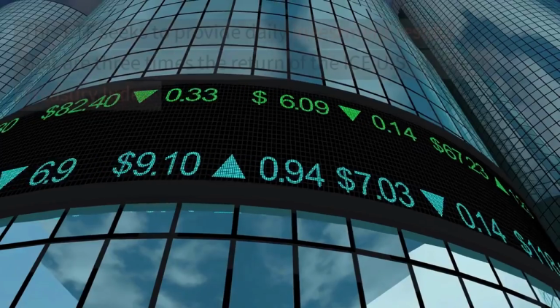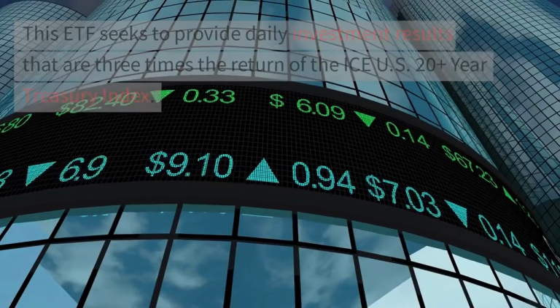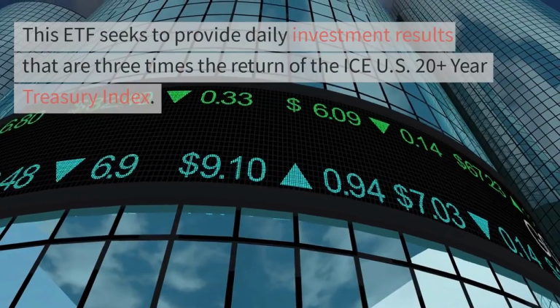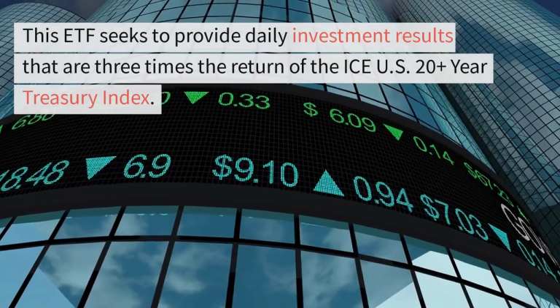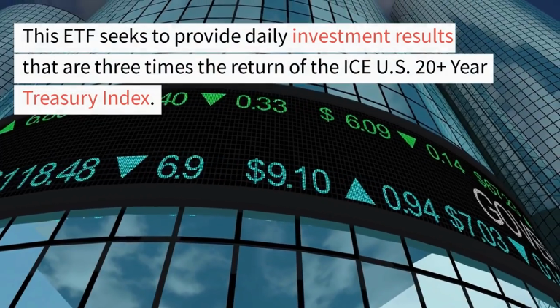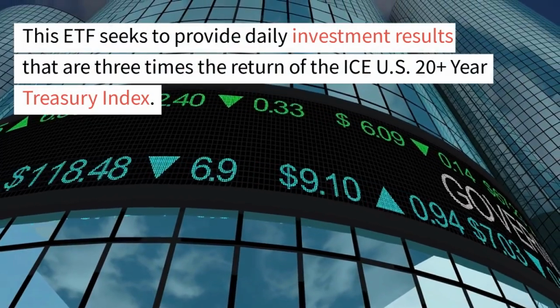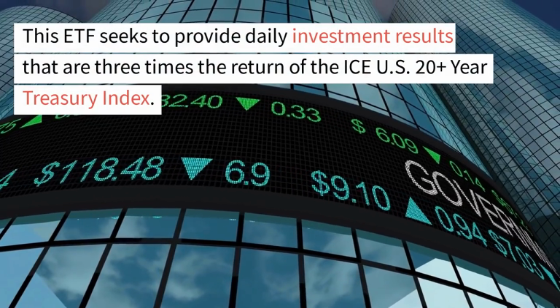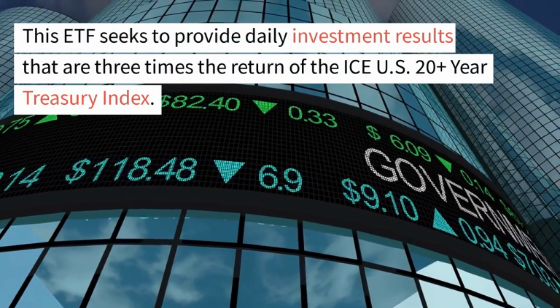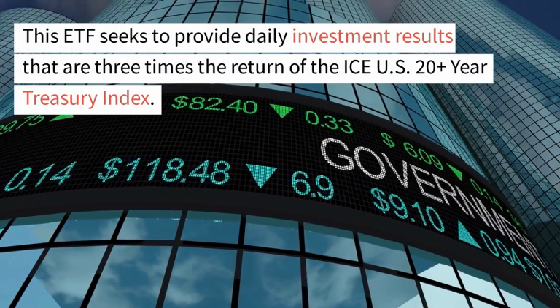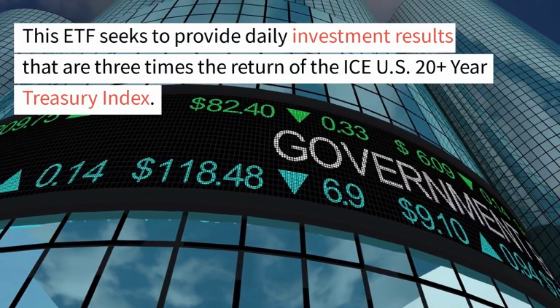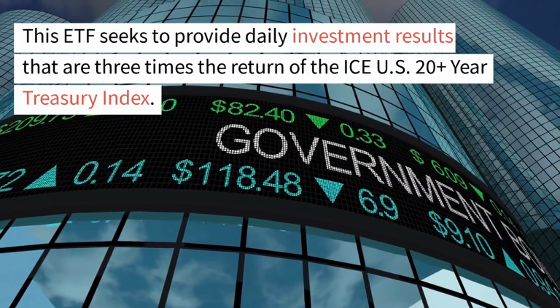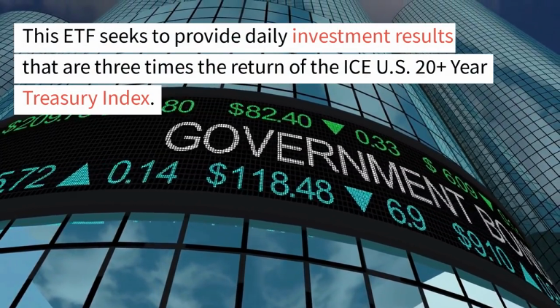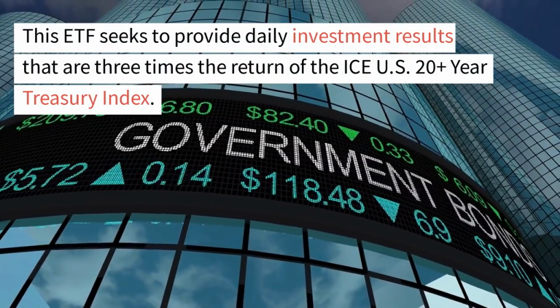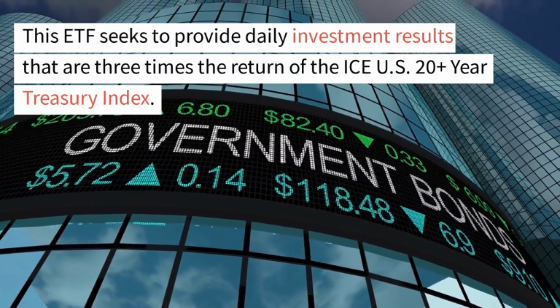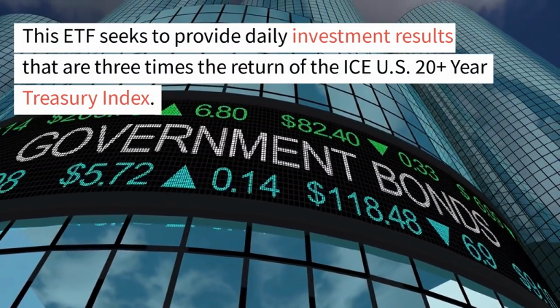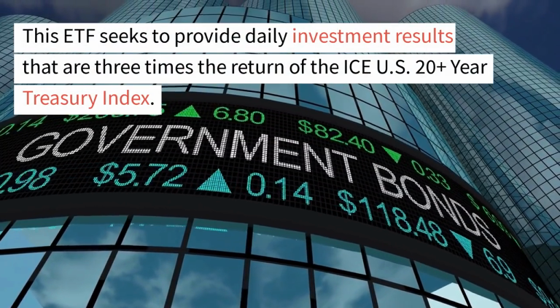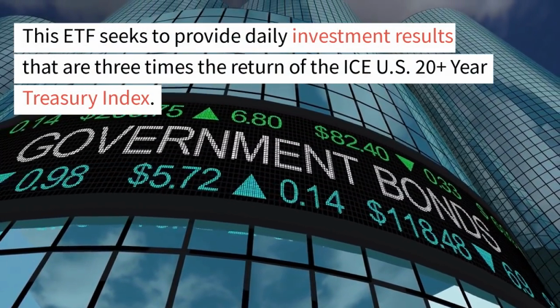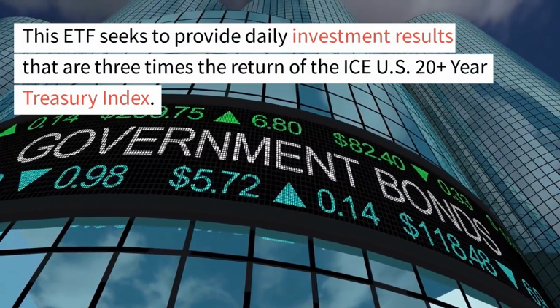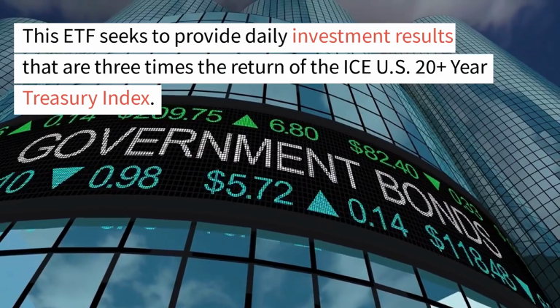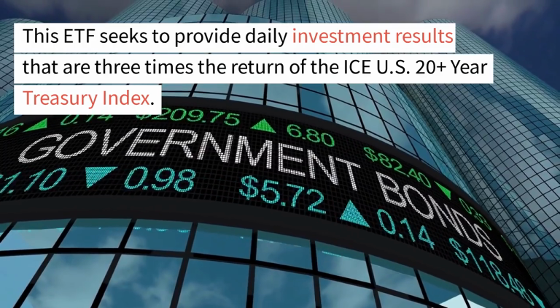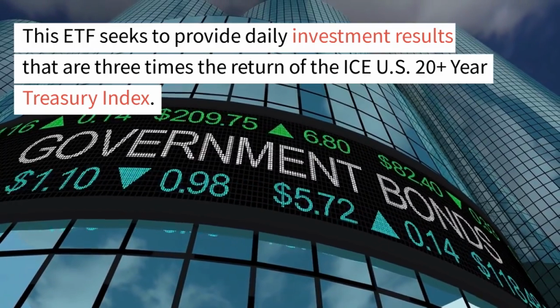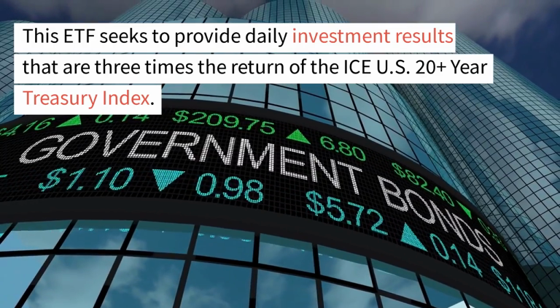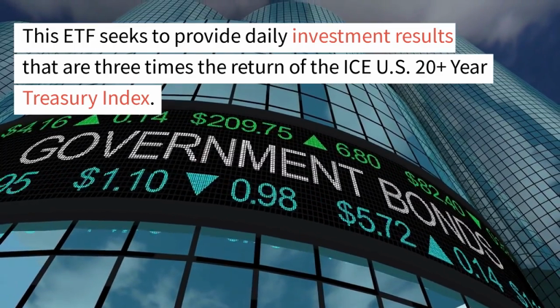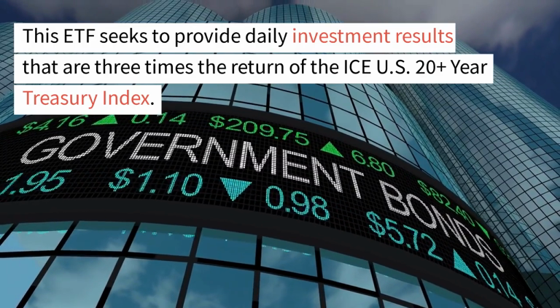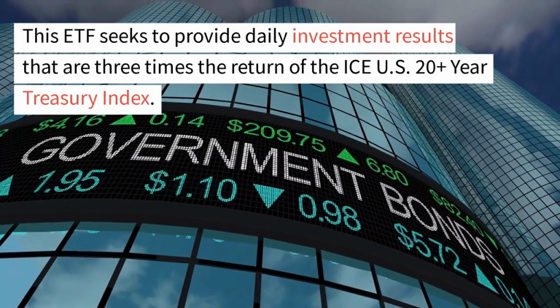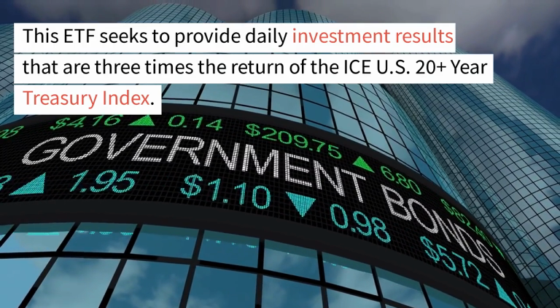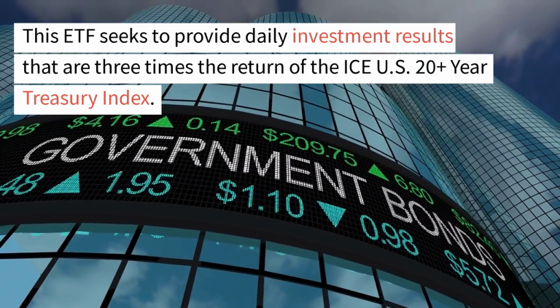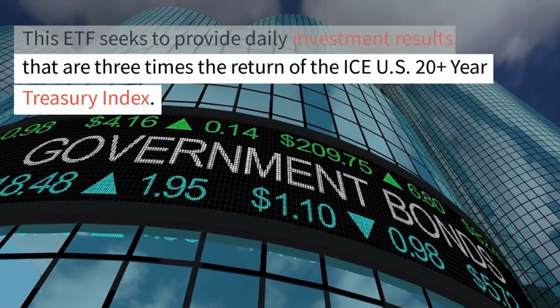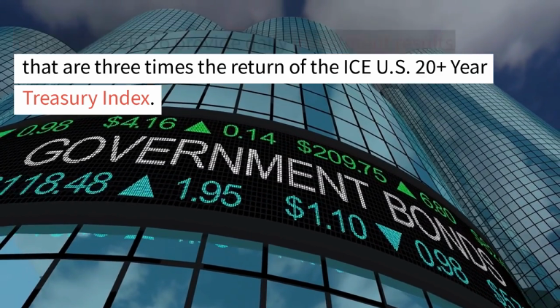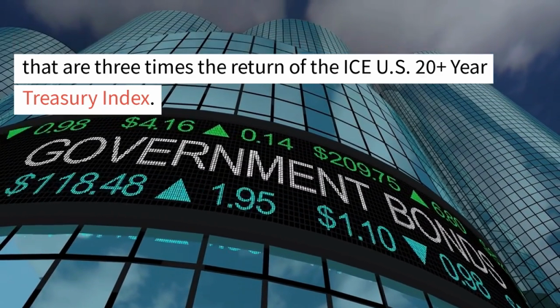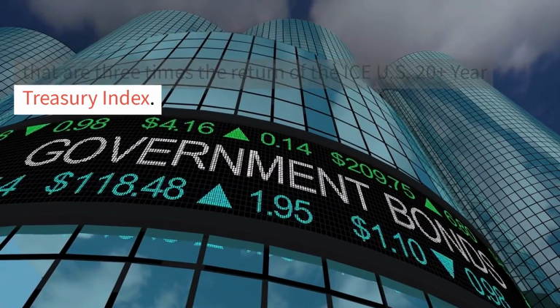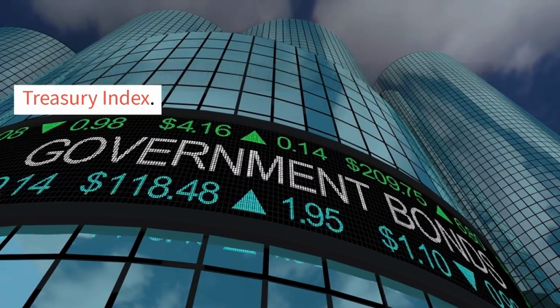This ETF seeks to provide daily investment results that are three times the return of the ICE U.S. 20-Plus-Year Treasury Index.